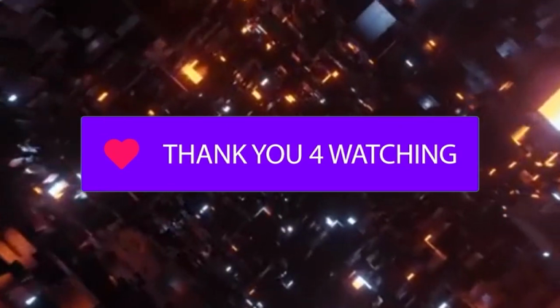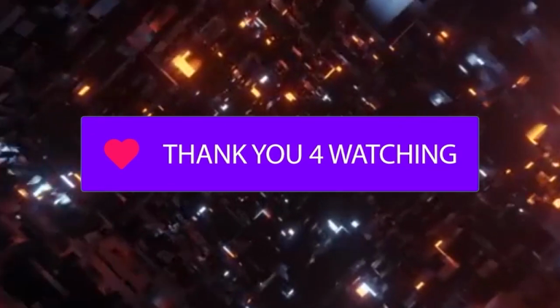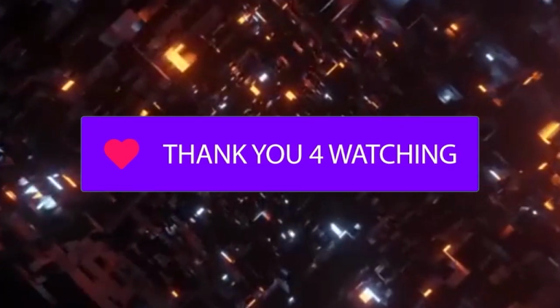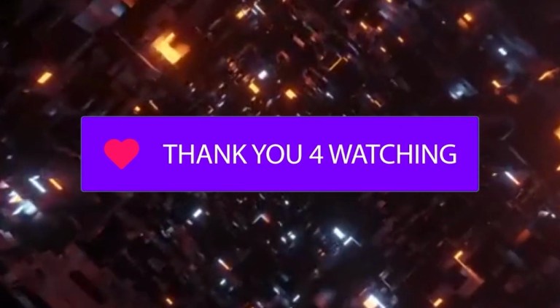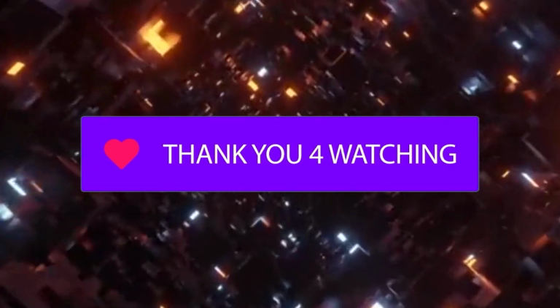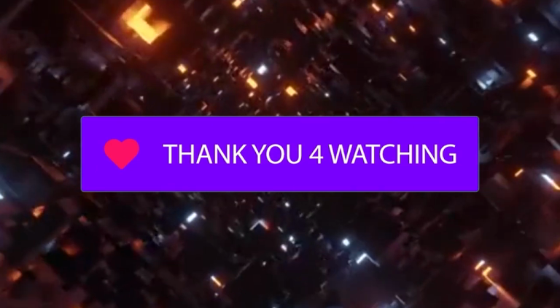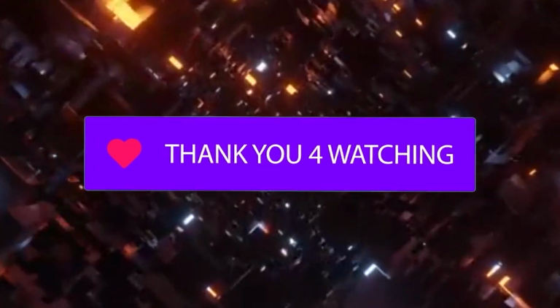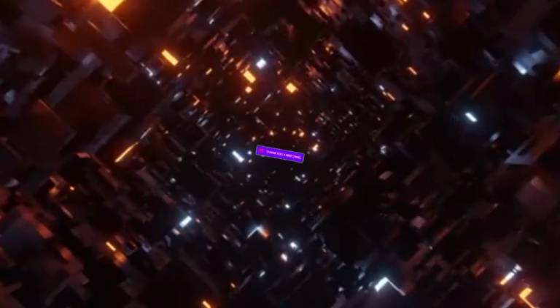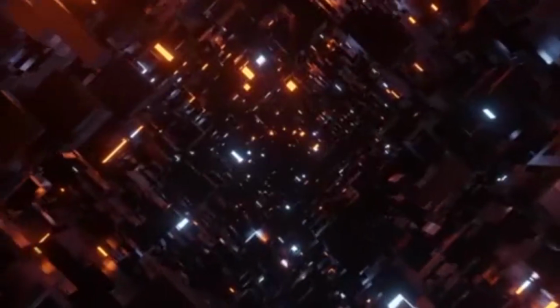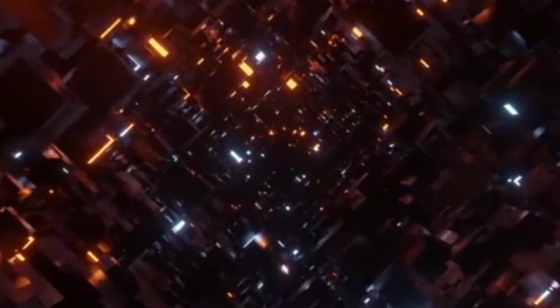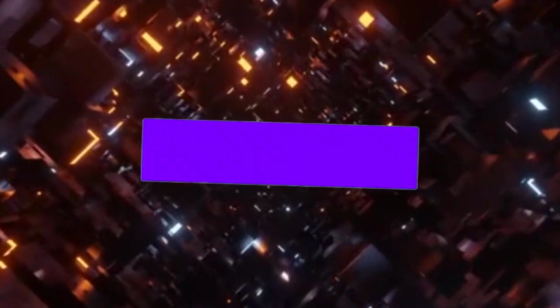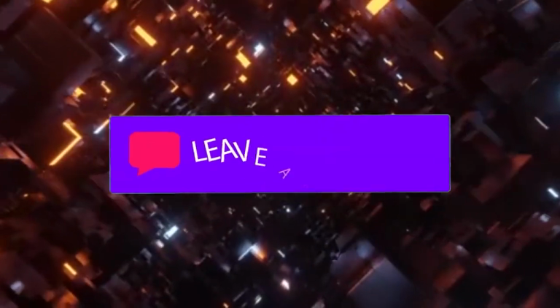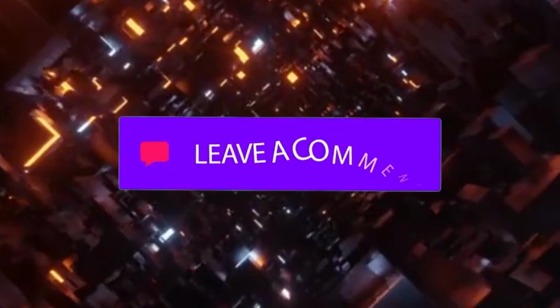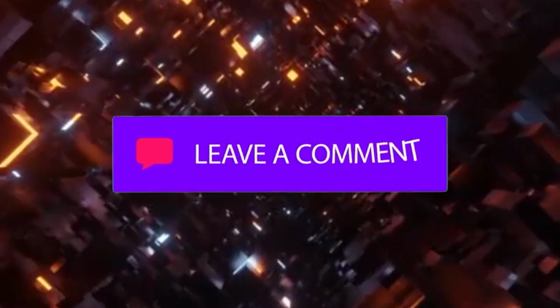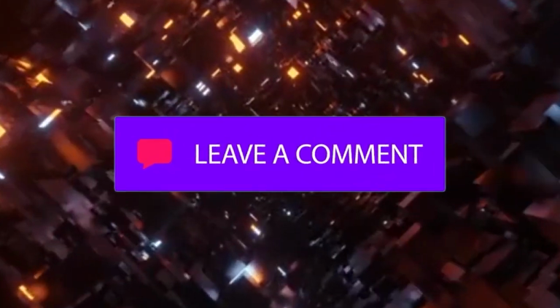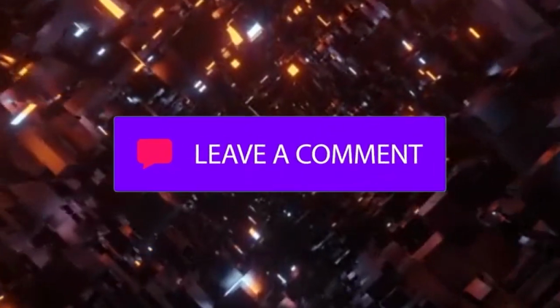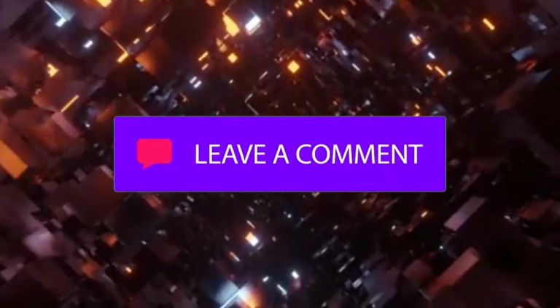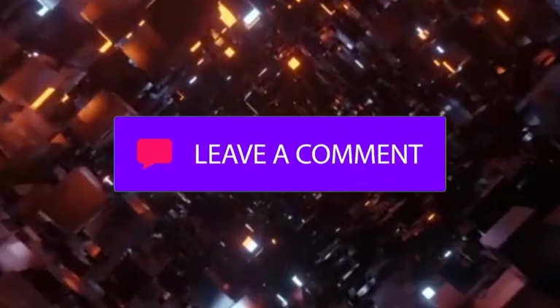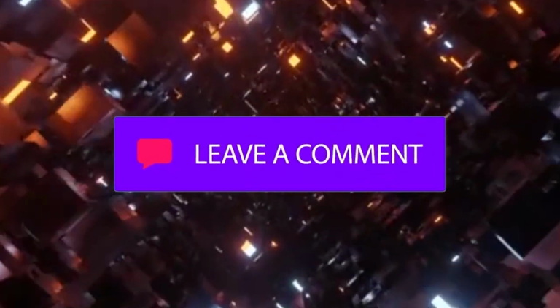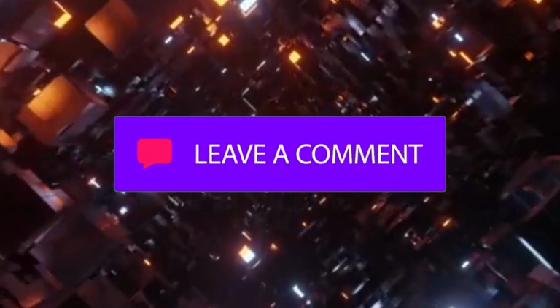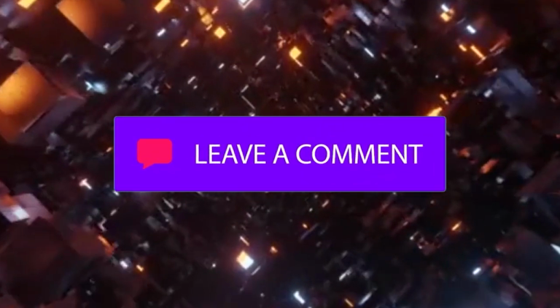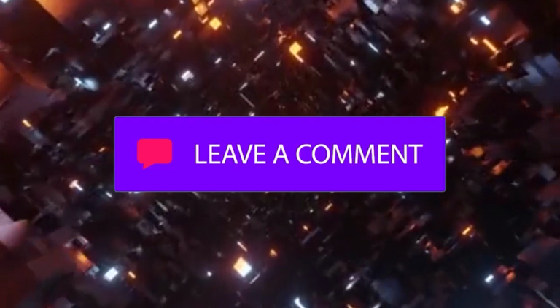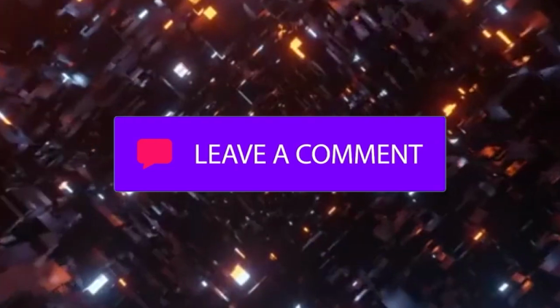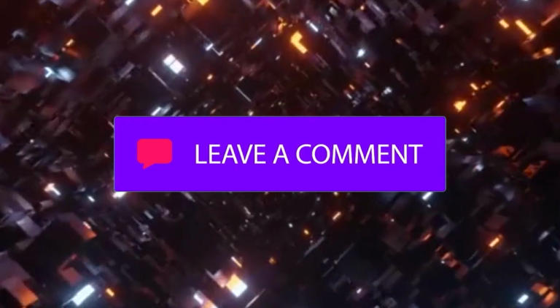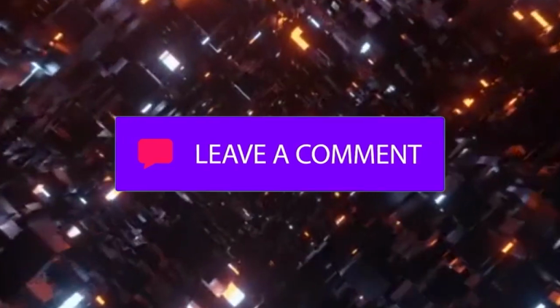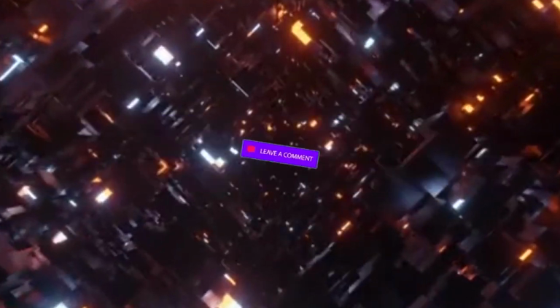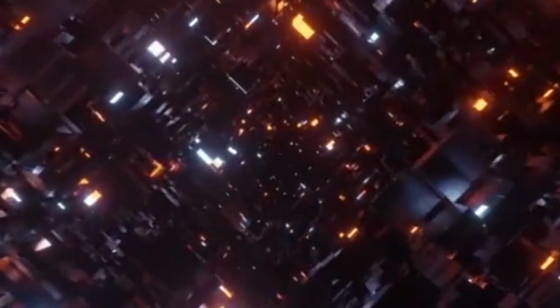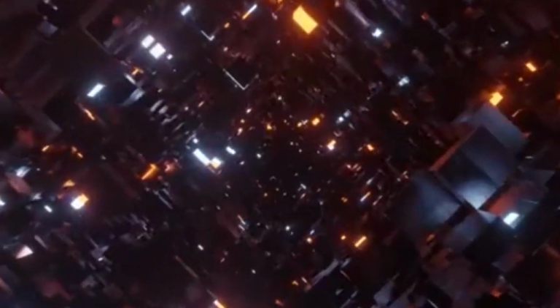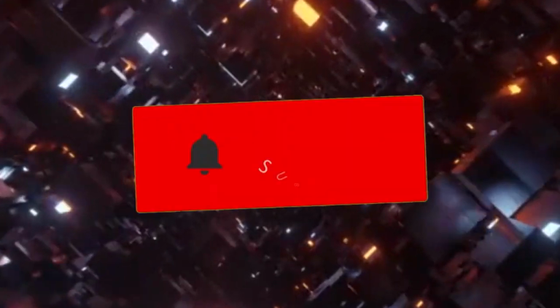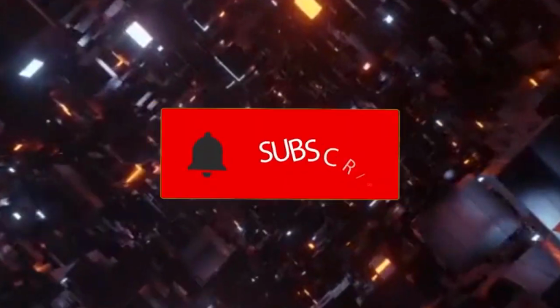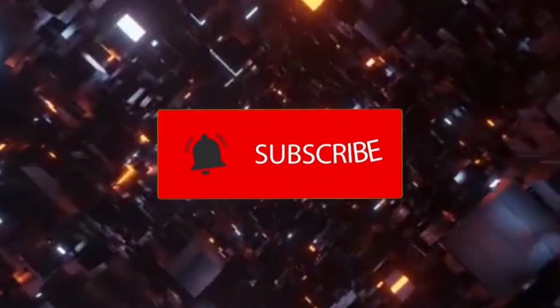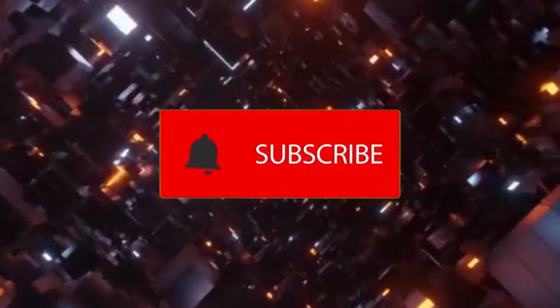If you liked this video and want to see more similar content, please like and subscribe to our channel. Thanks for watching!